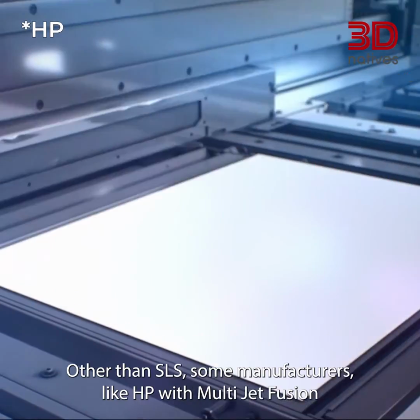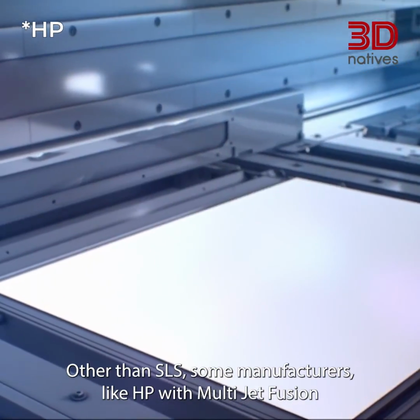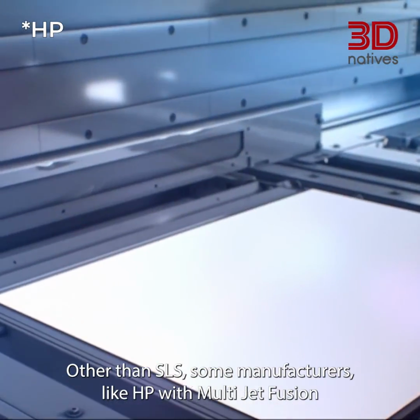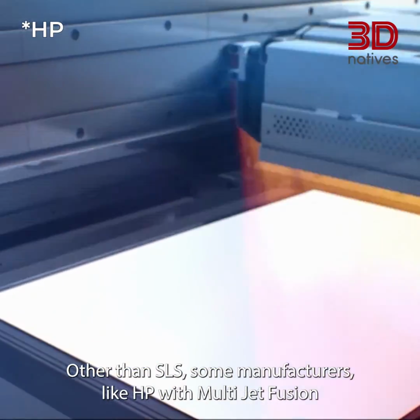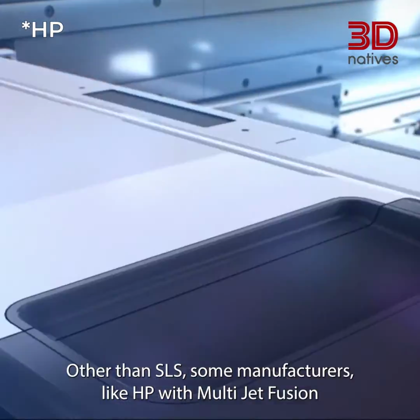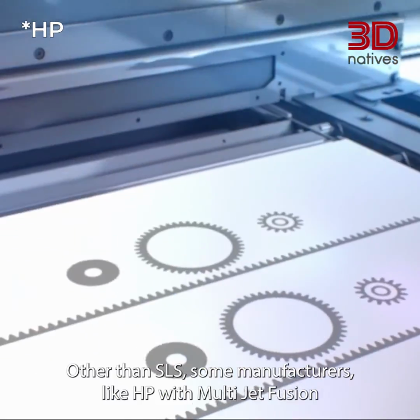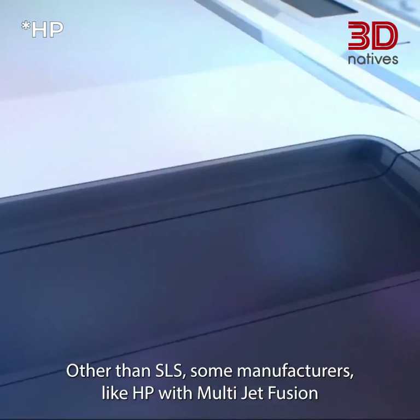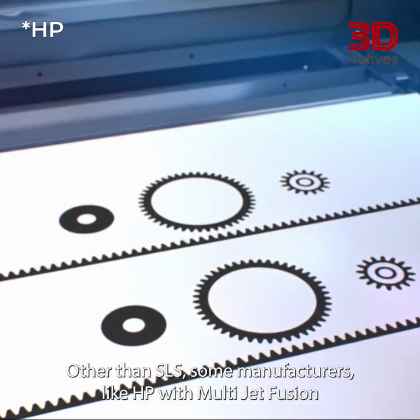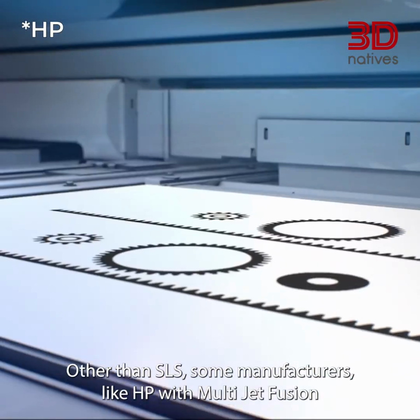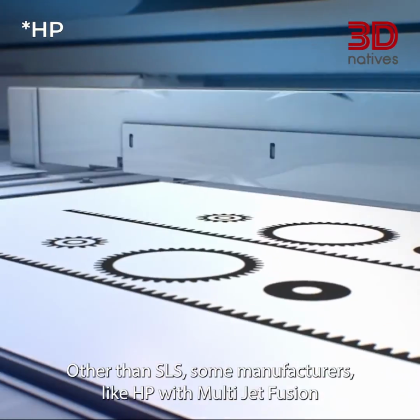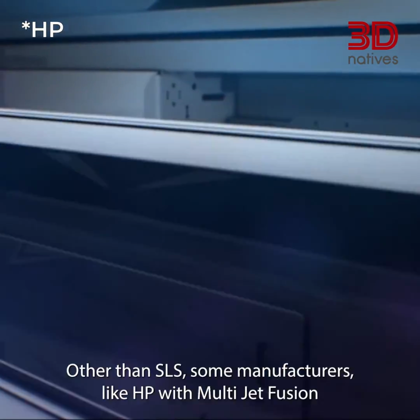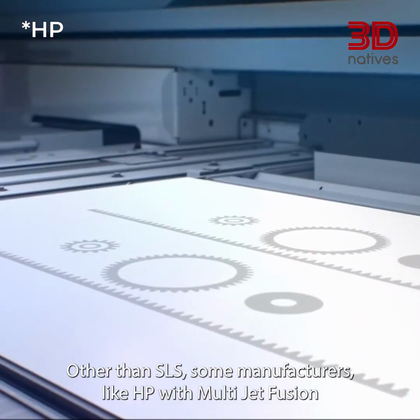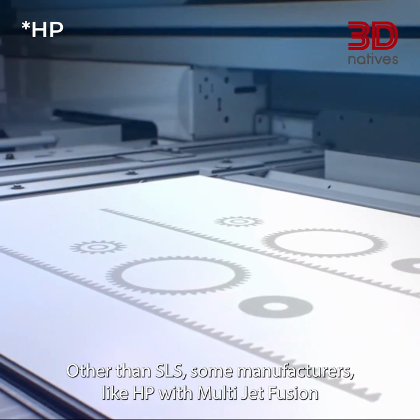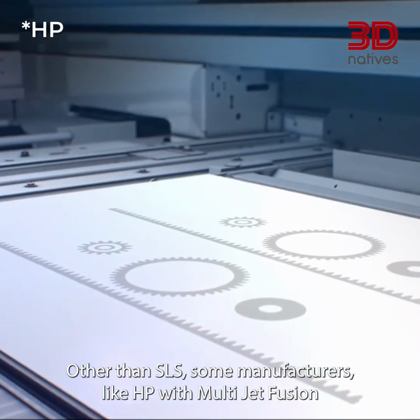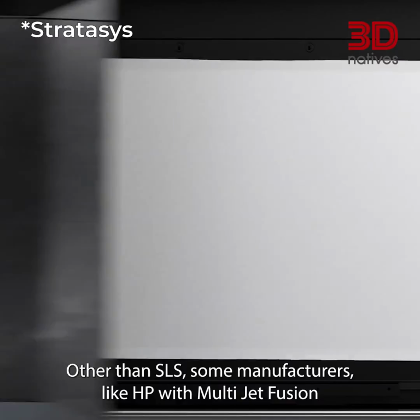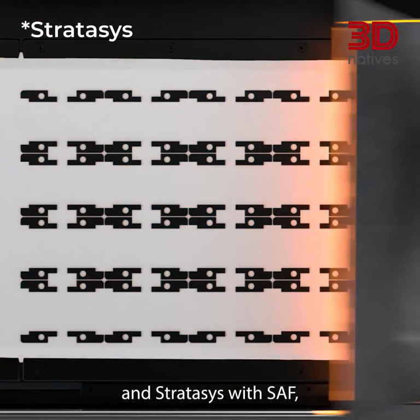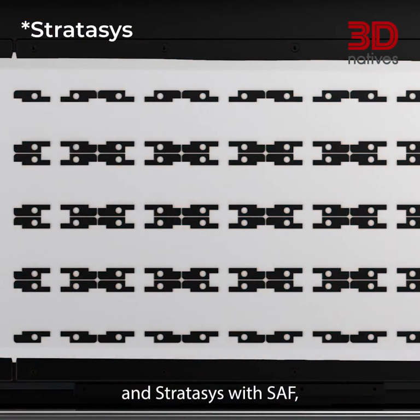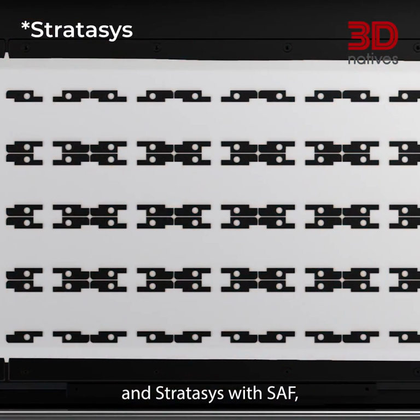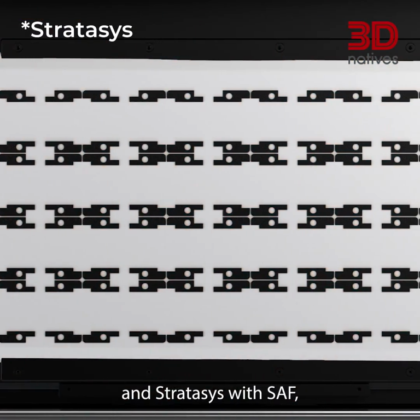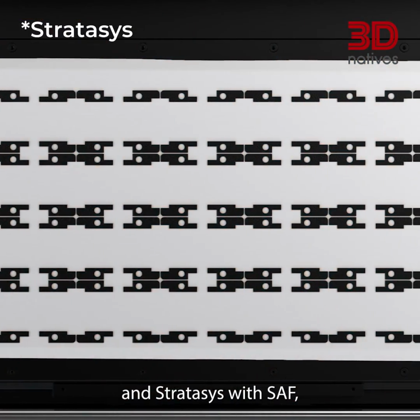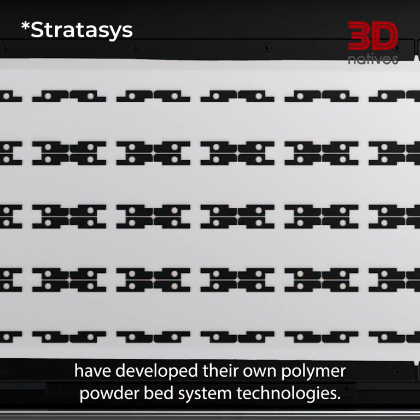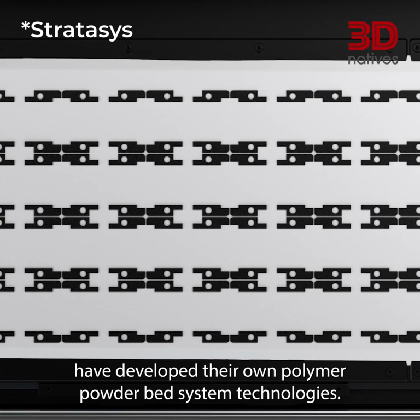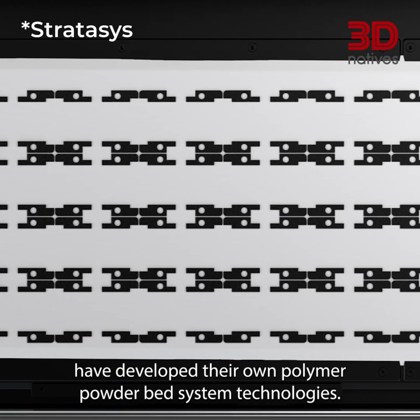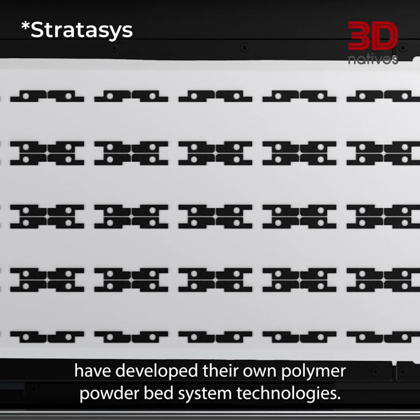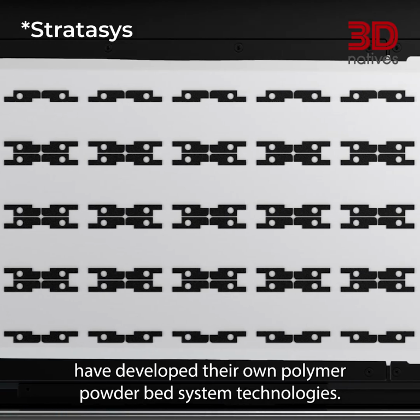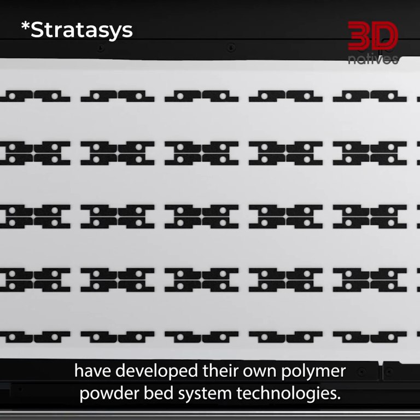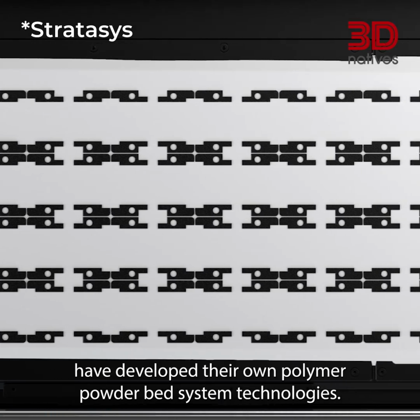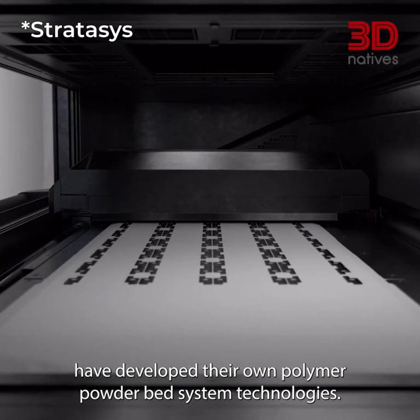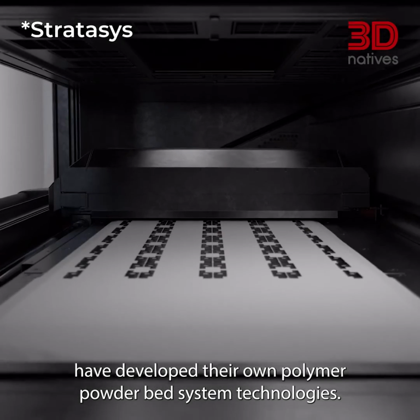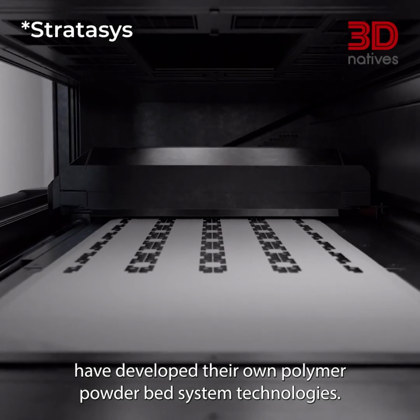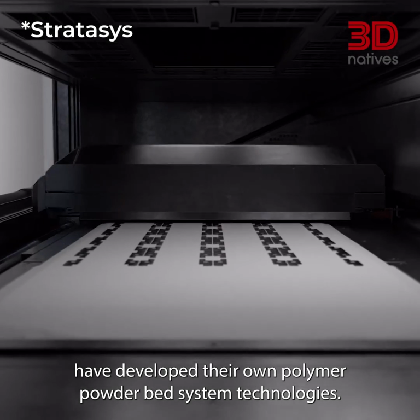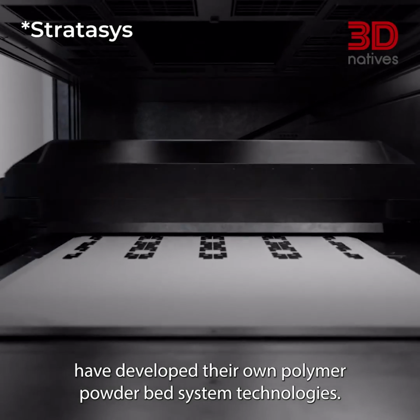Other than SLS, some manufacturers like HP with Multi Jet Fusion and Stratasys with SAF have developed their own polymer powder bed fusion technologies.